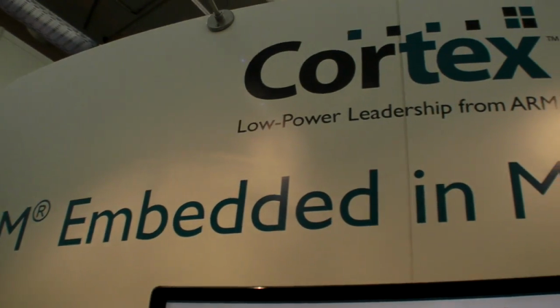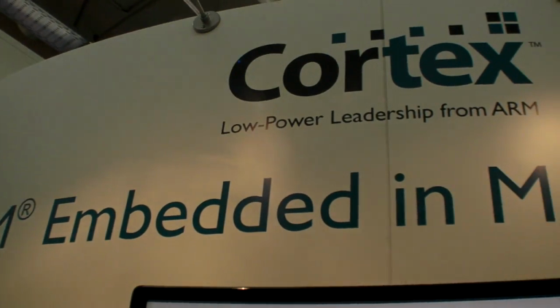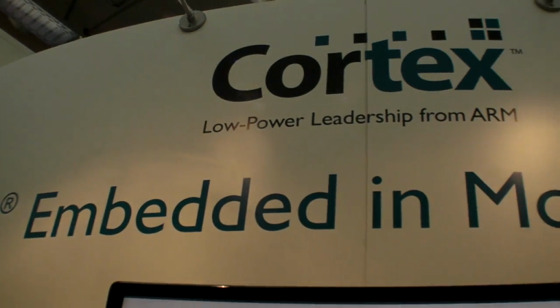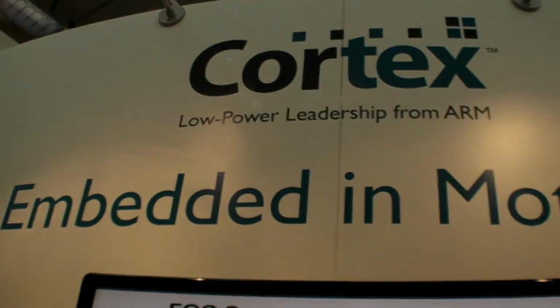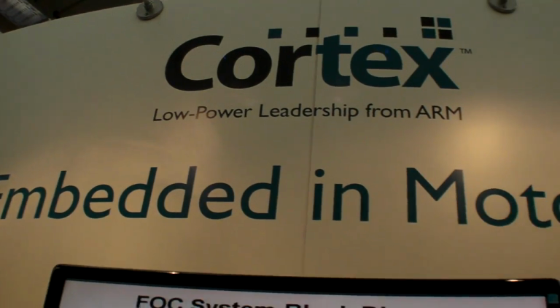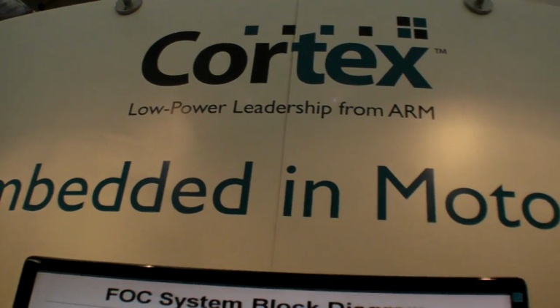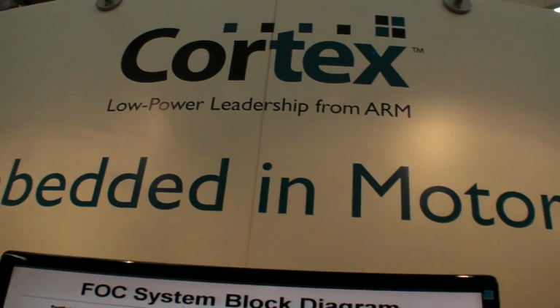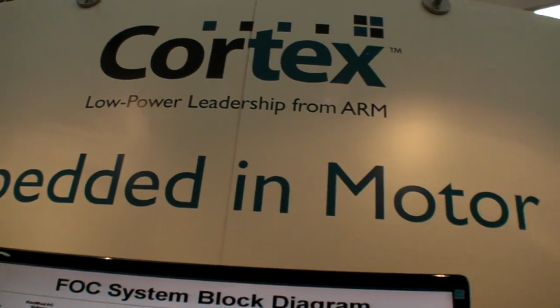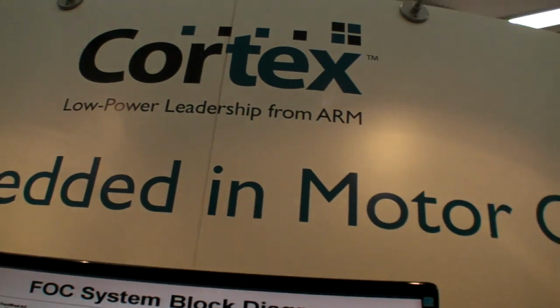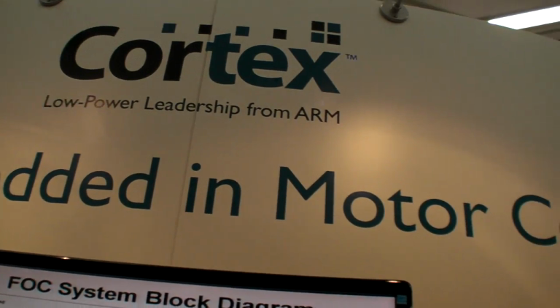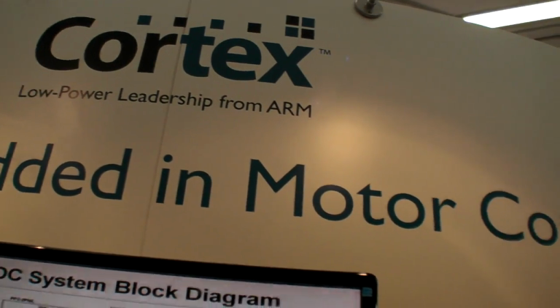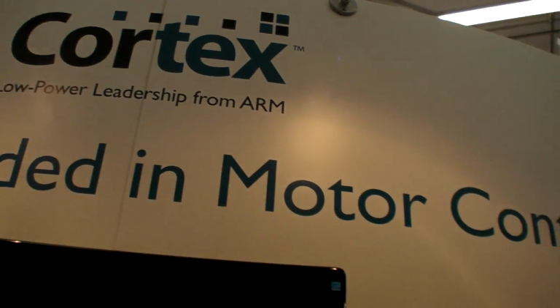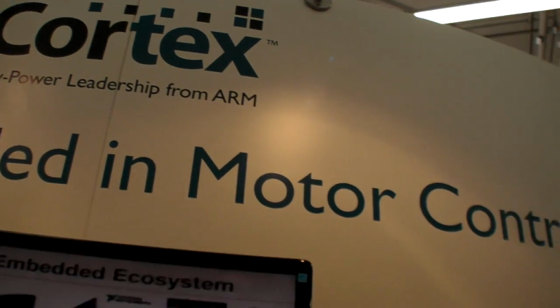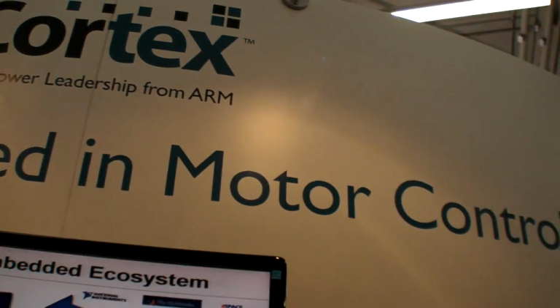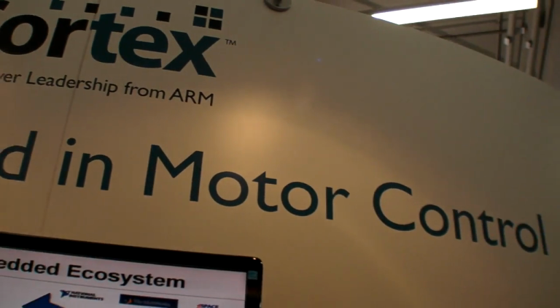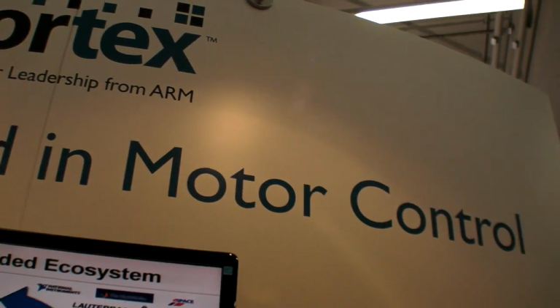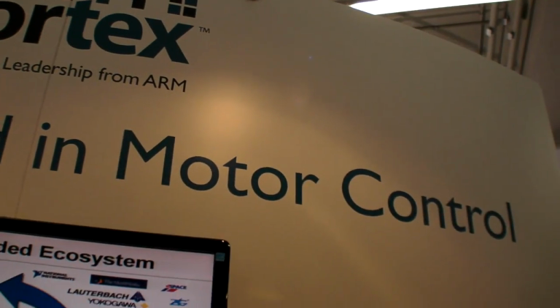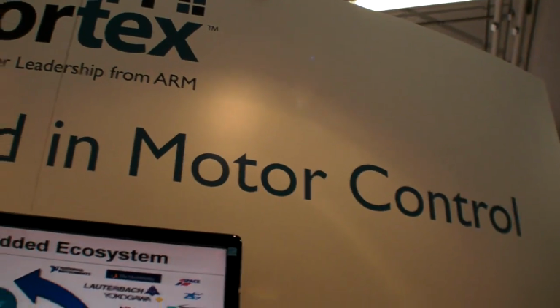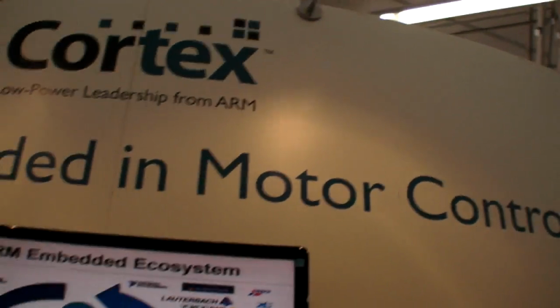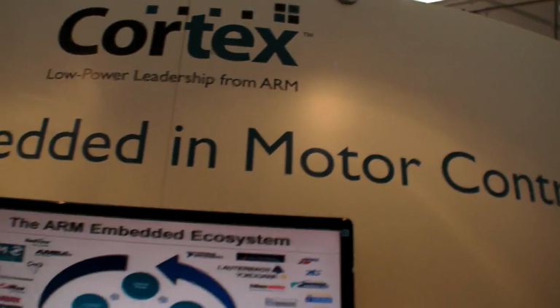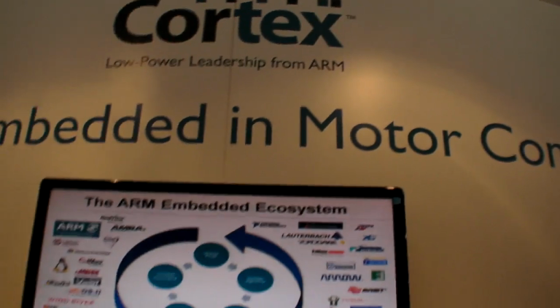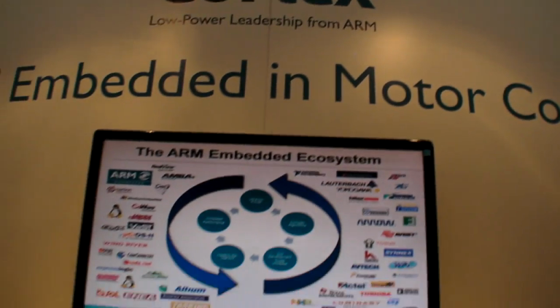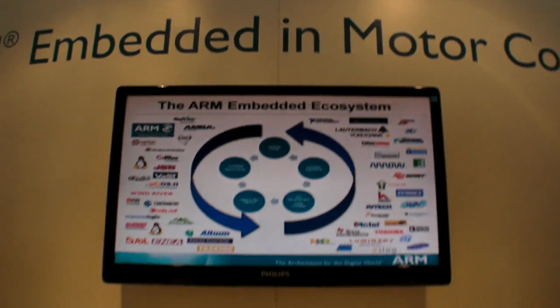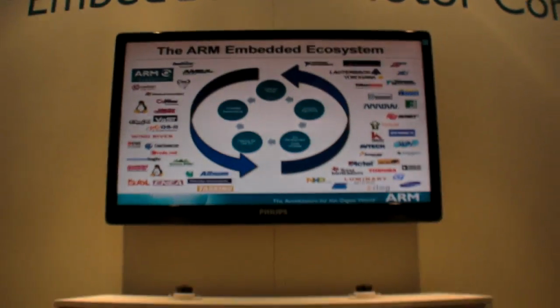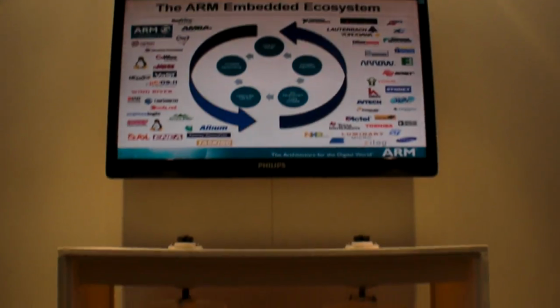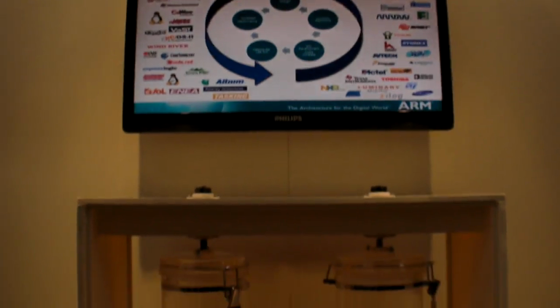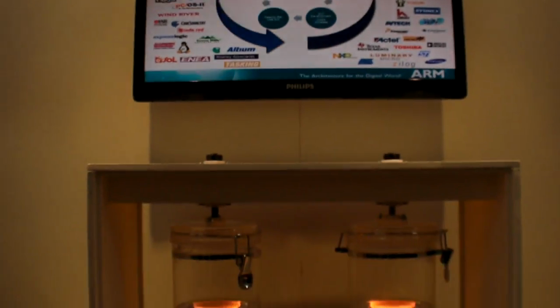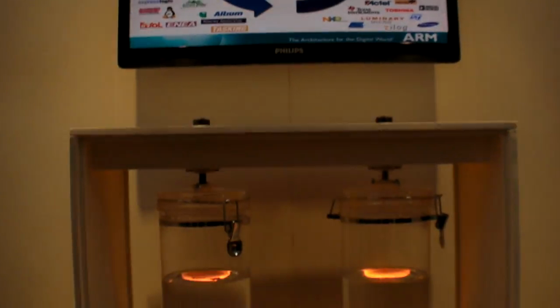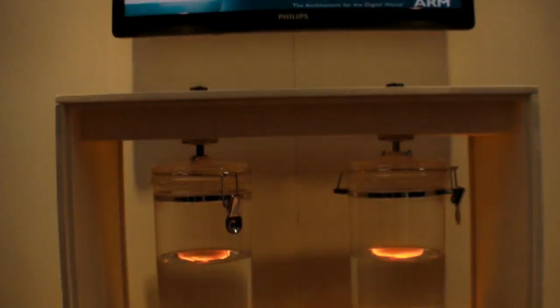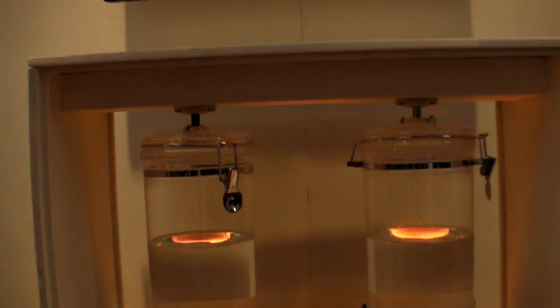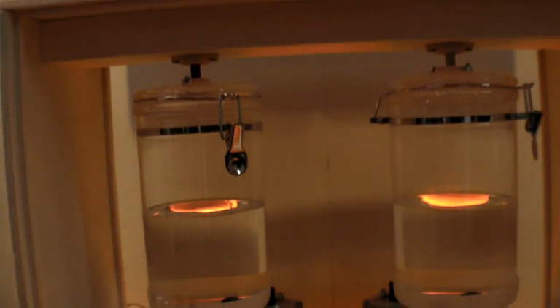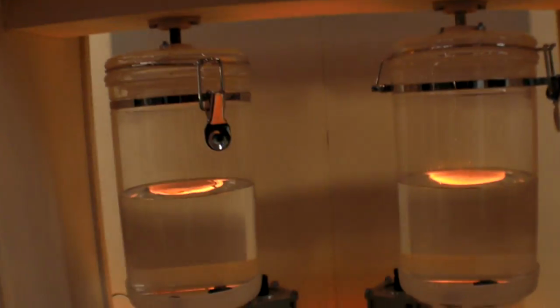We're here at the Embedded World 2011, looking at ARM embedded in motor control. What are you going to show here?